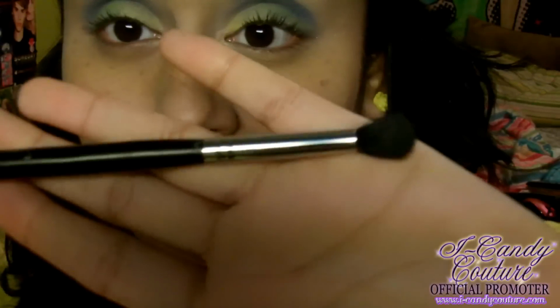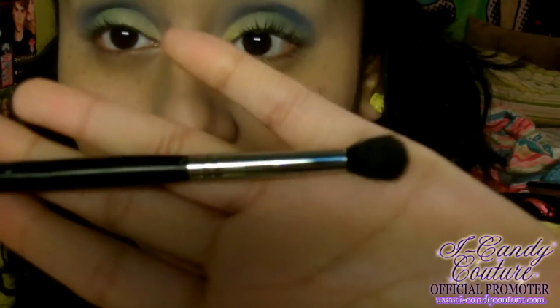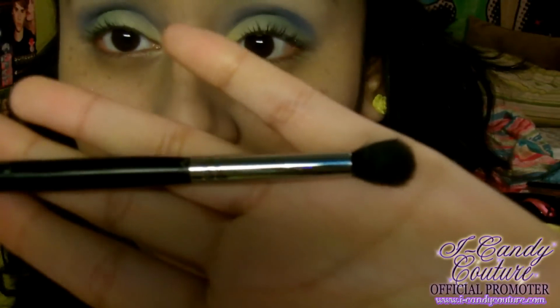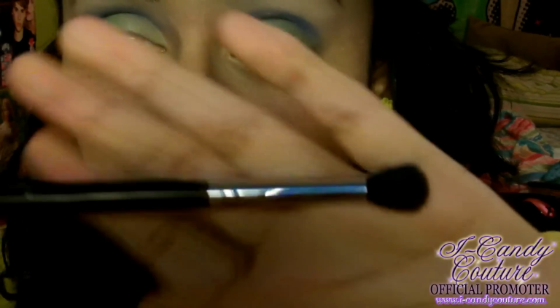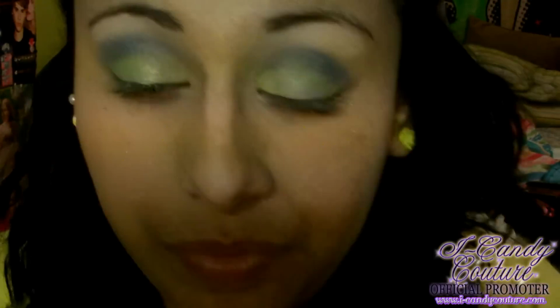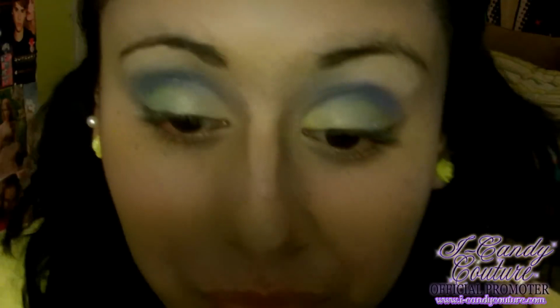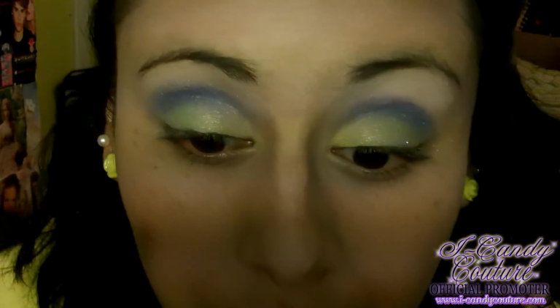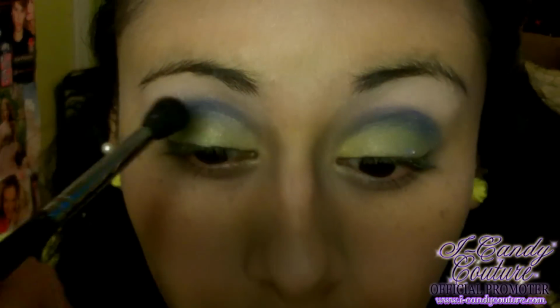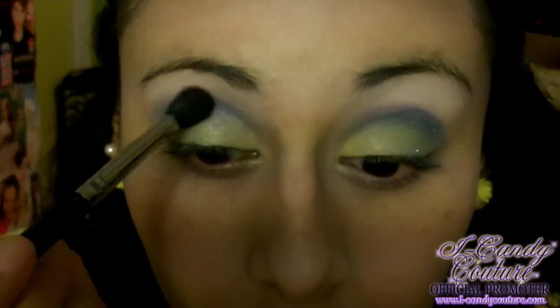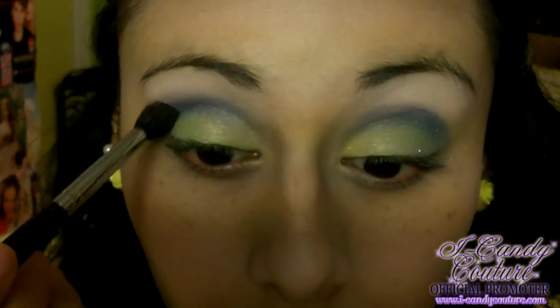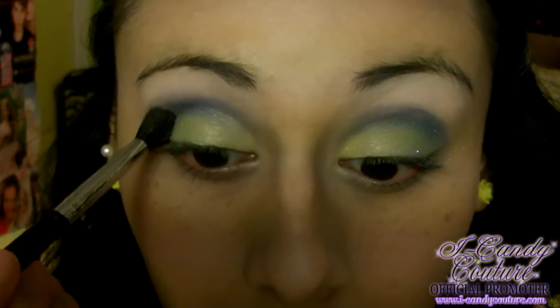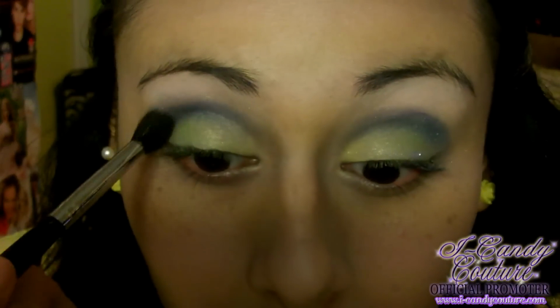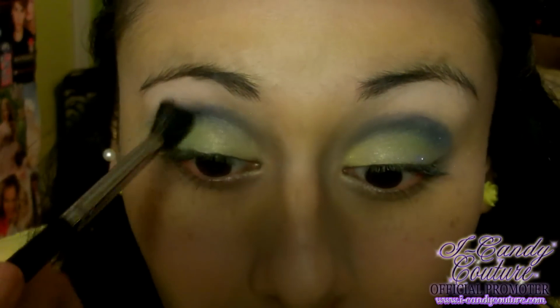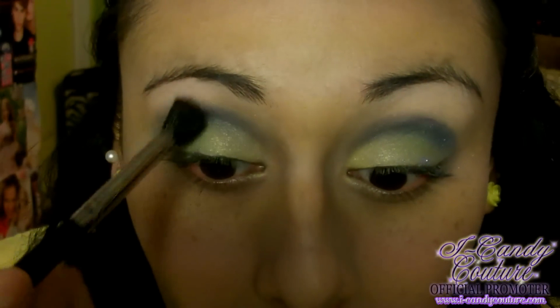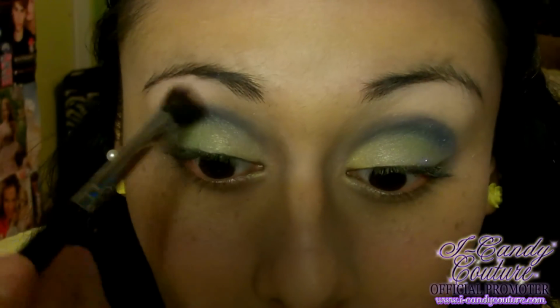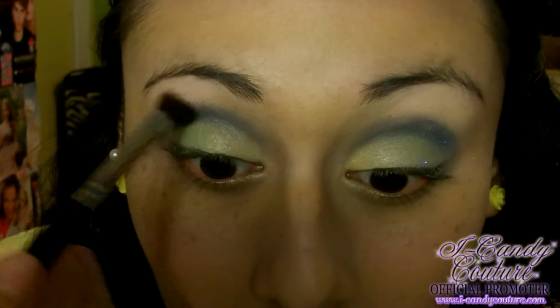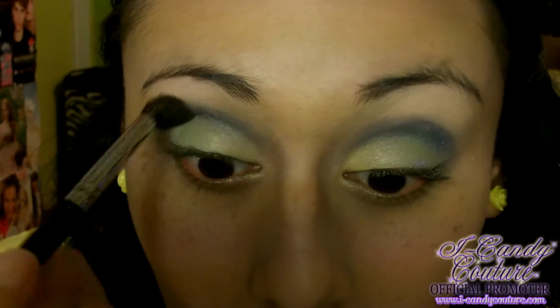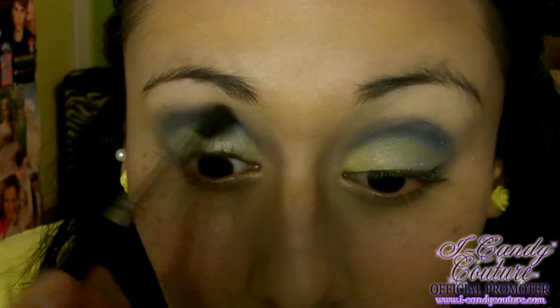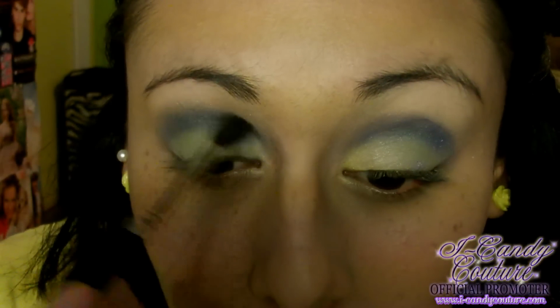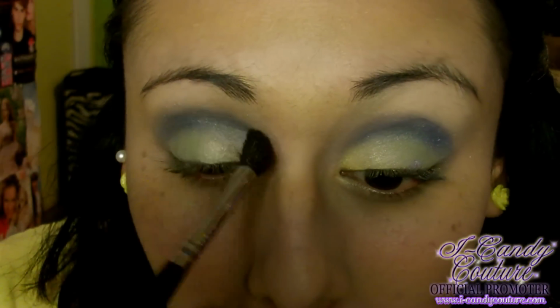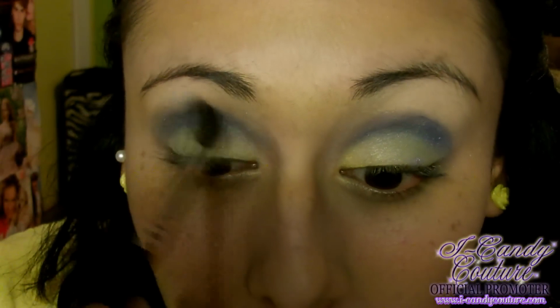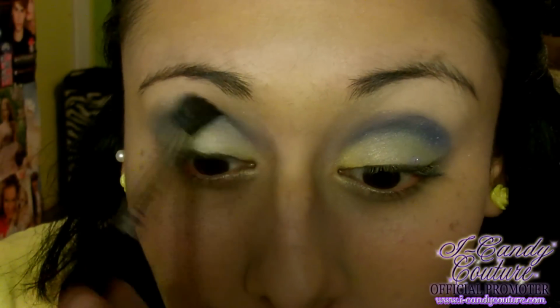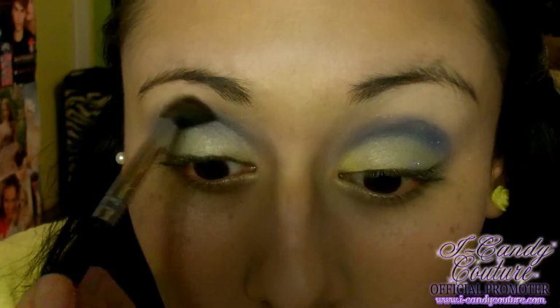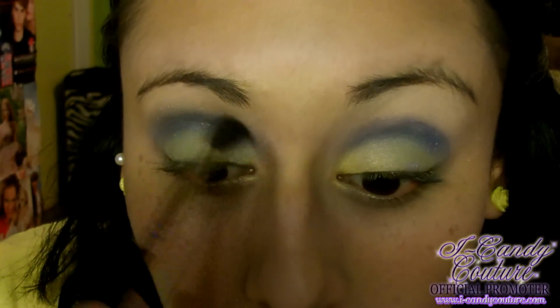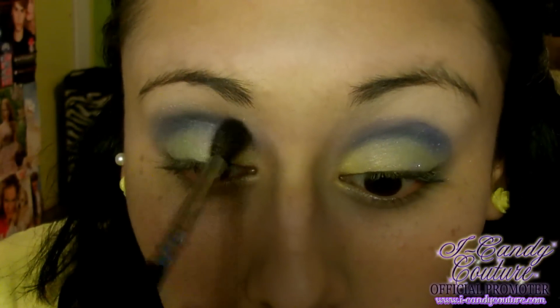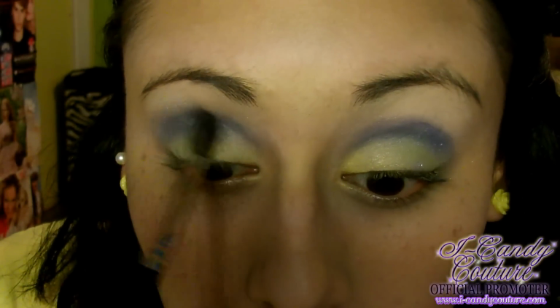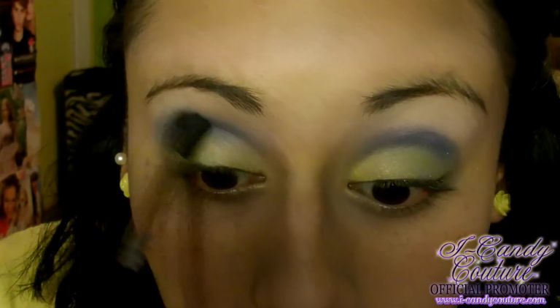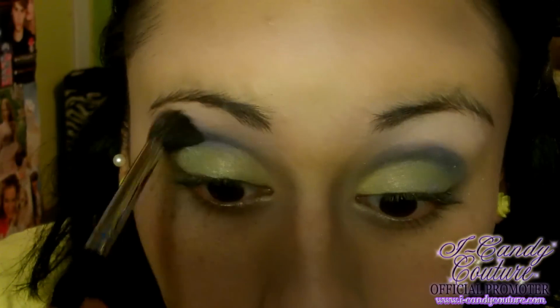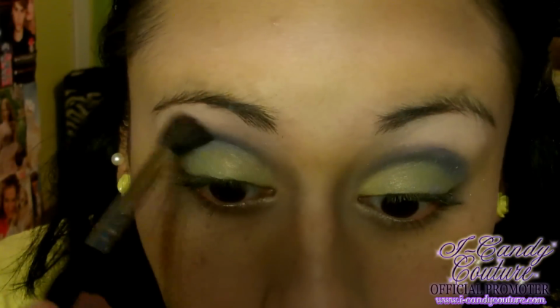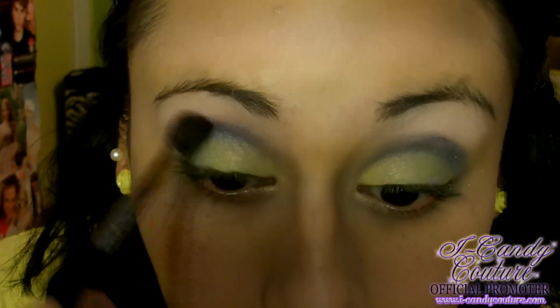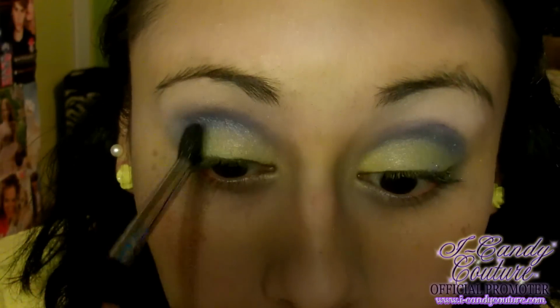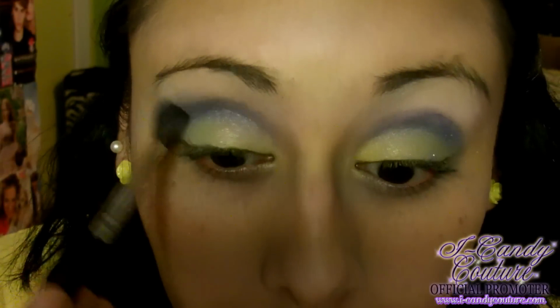Now I'm going to take my Sigma blending brush and just blend out my crease until I'm fully satisfied.